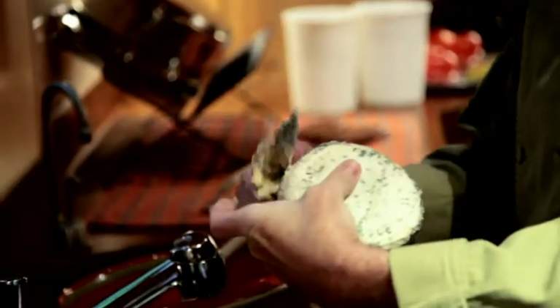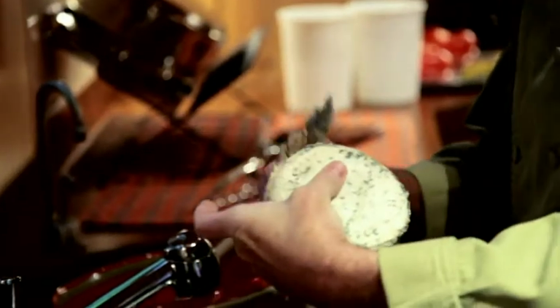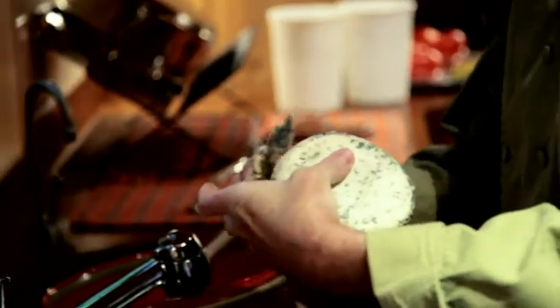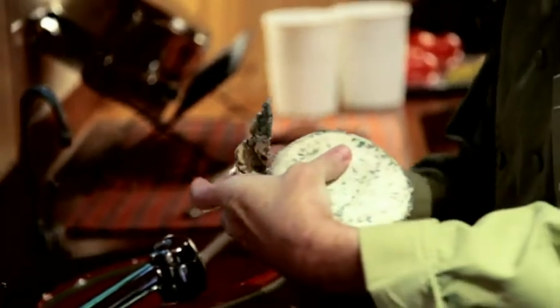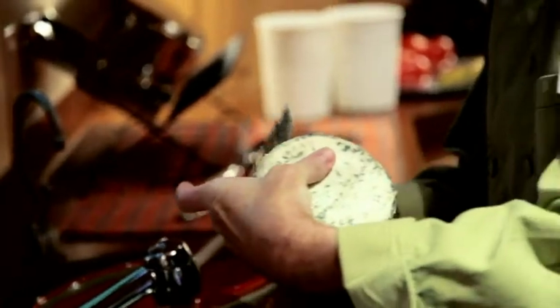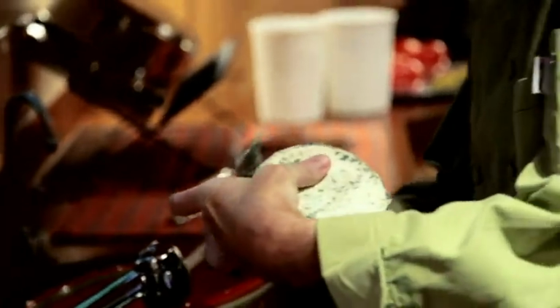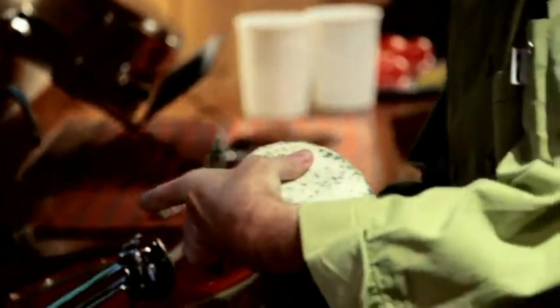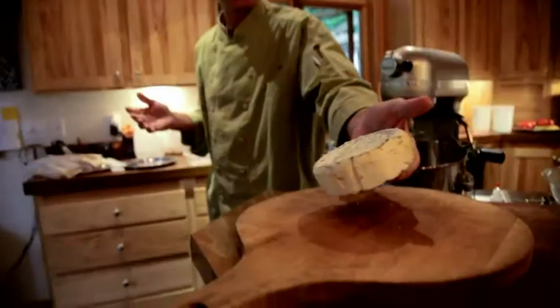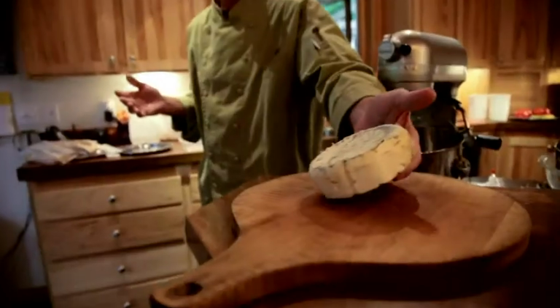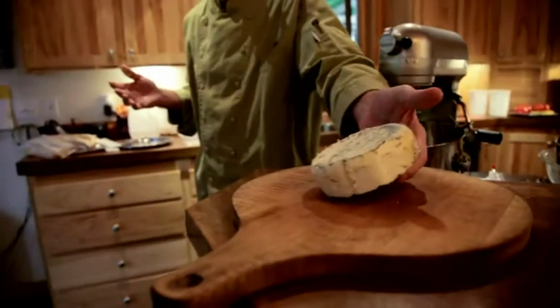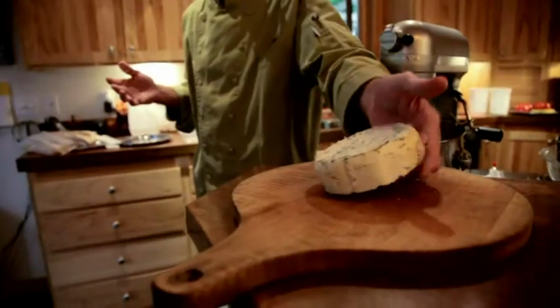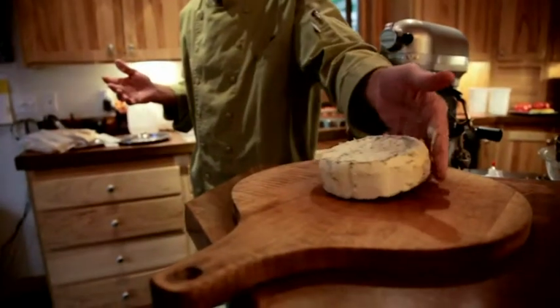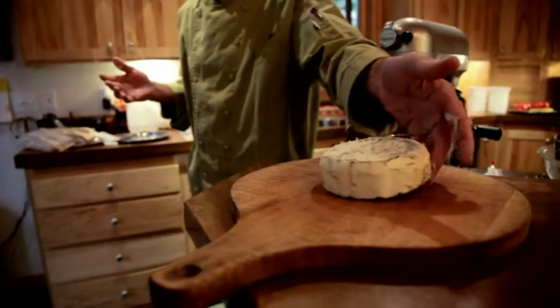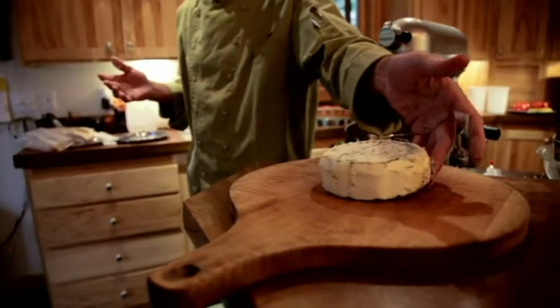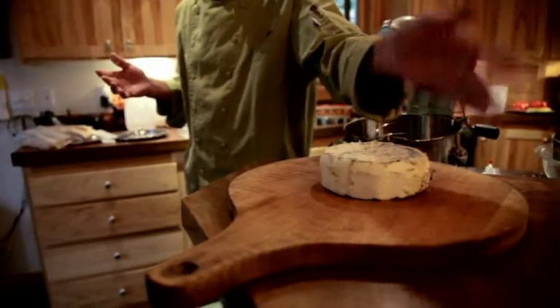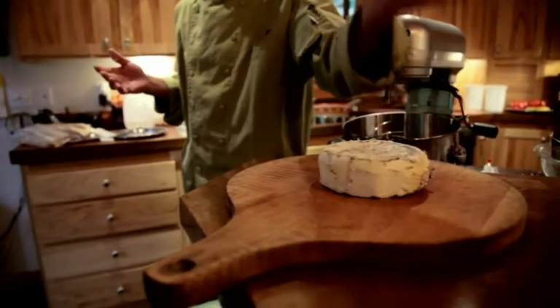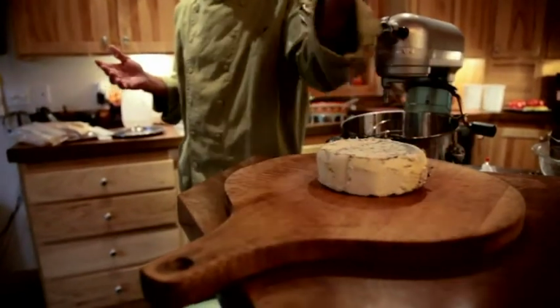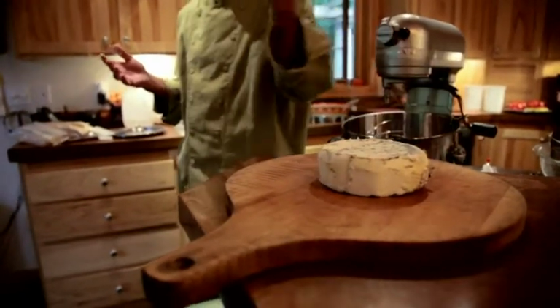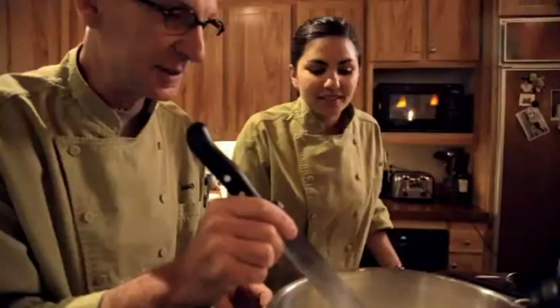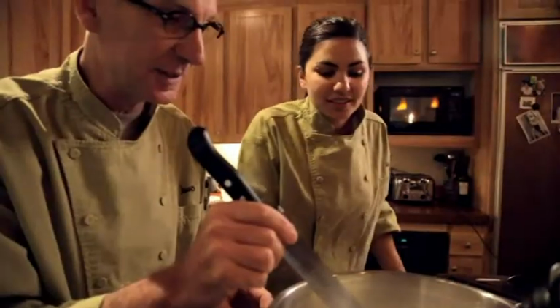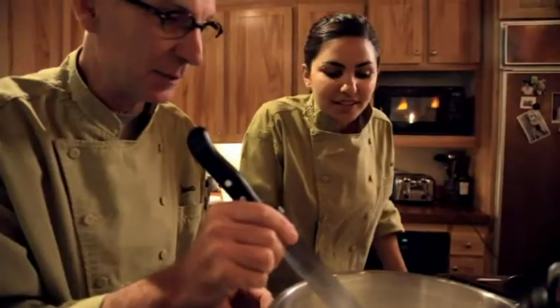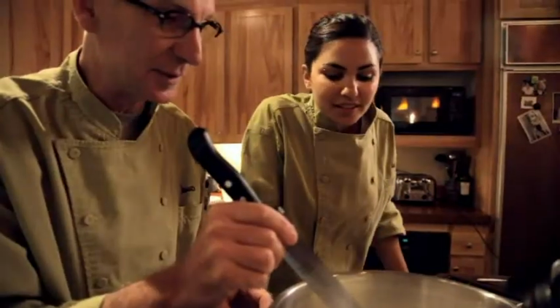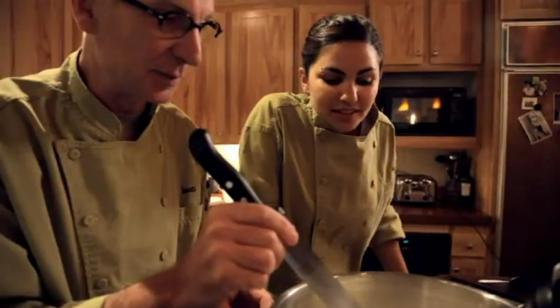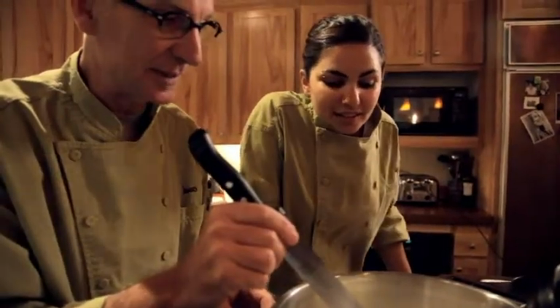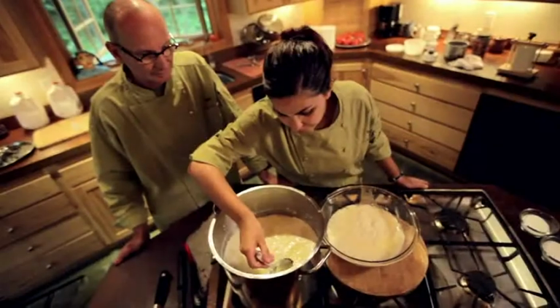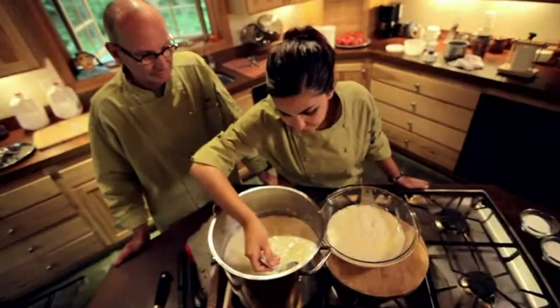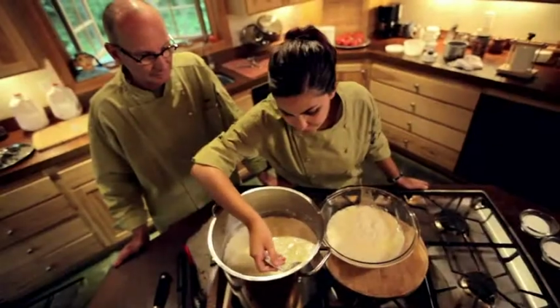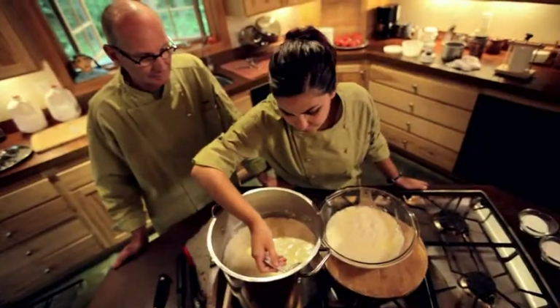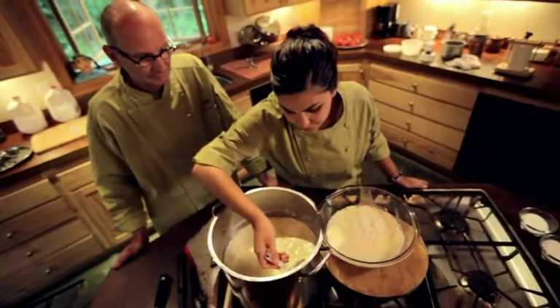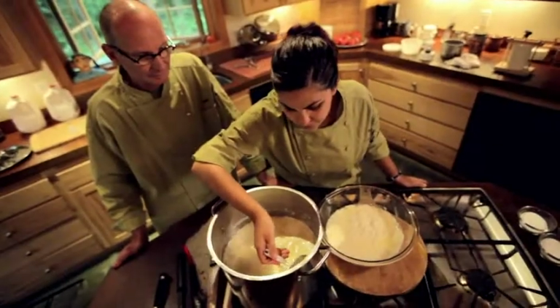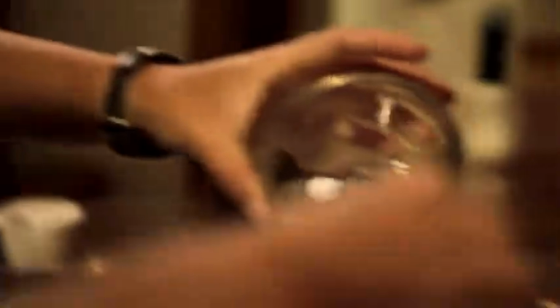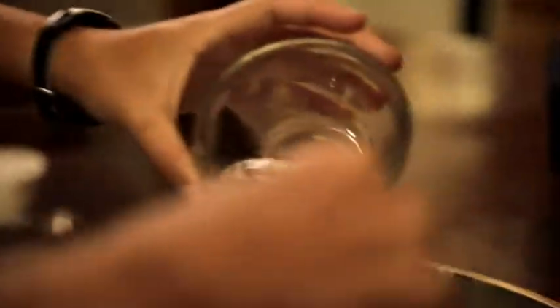My name is James and I make my own cheese at home. Making cheese is an activity I do with my daughter.